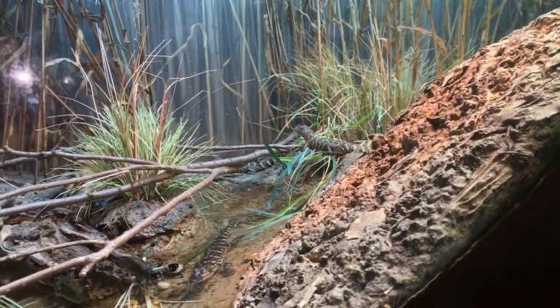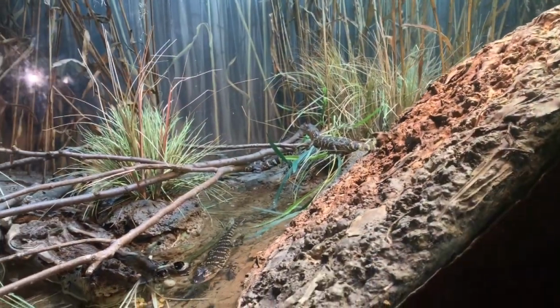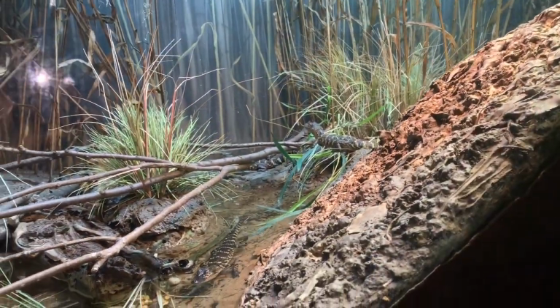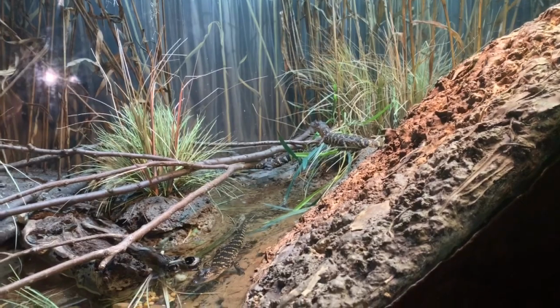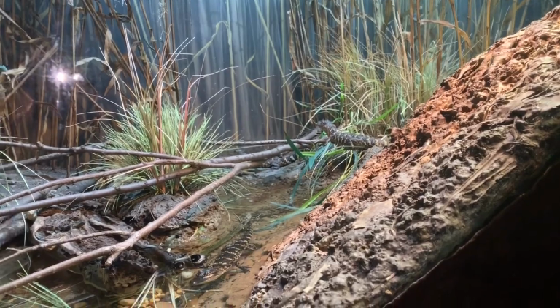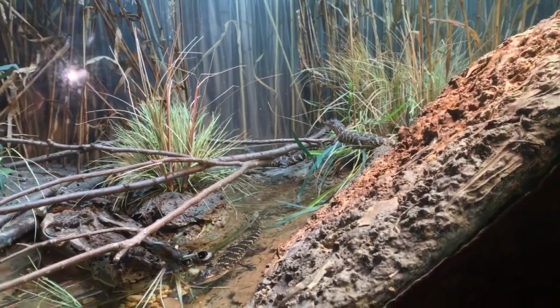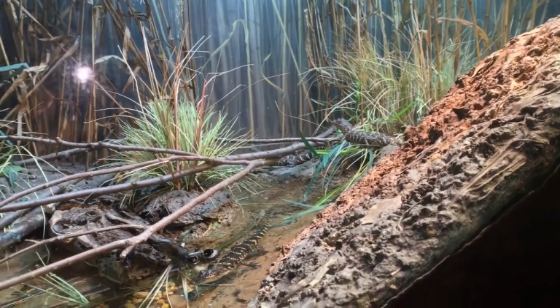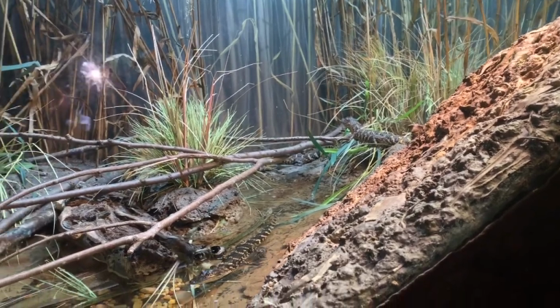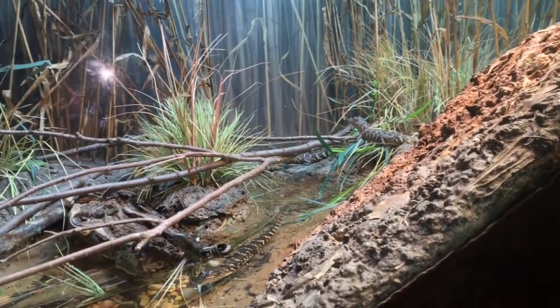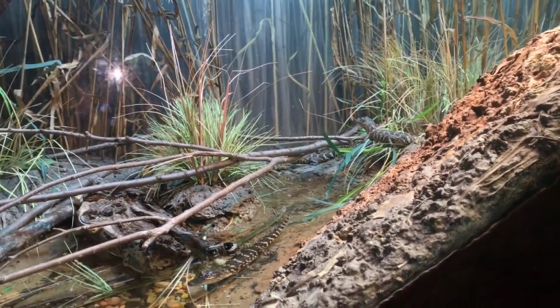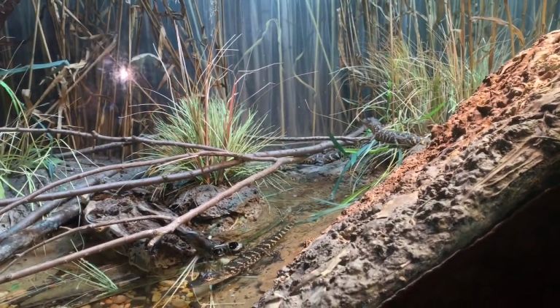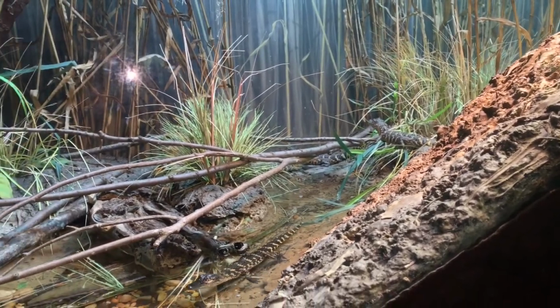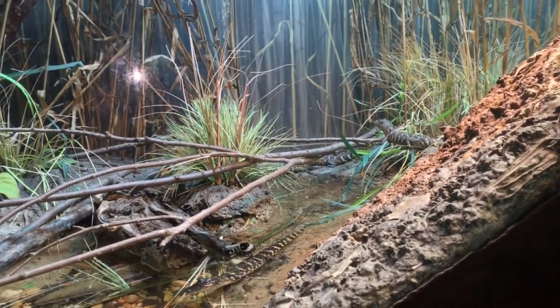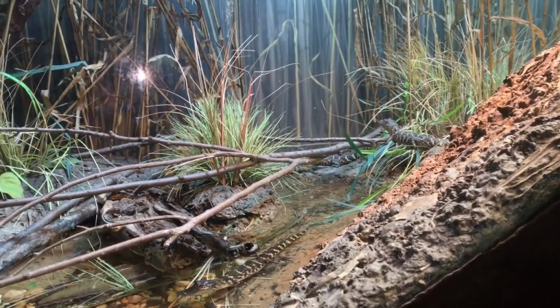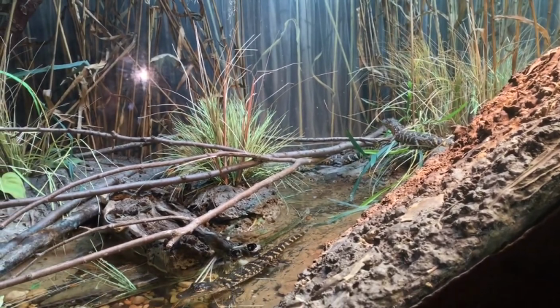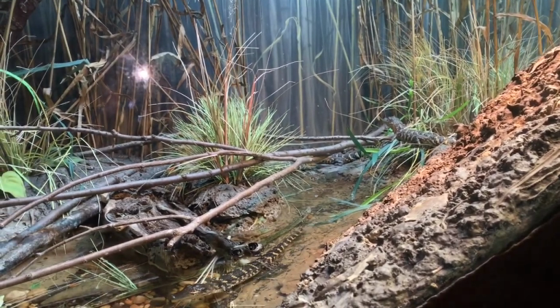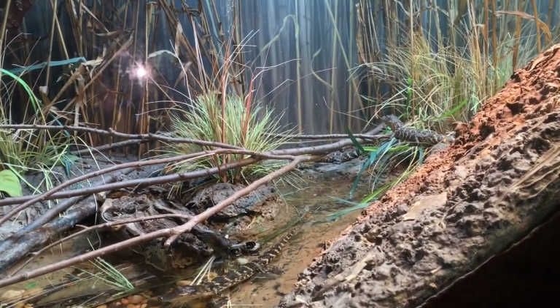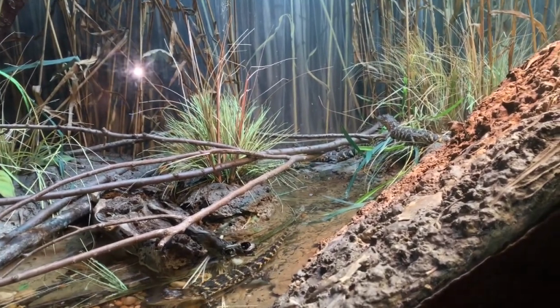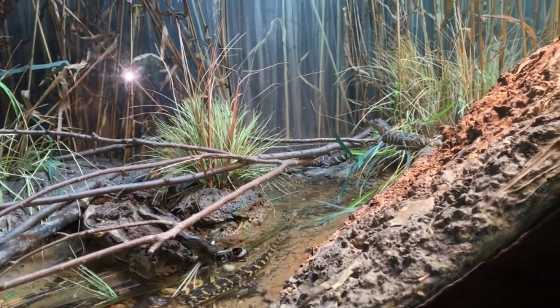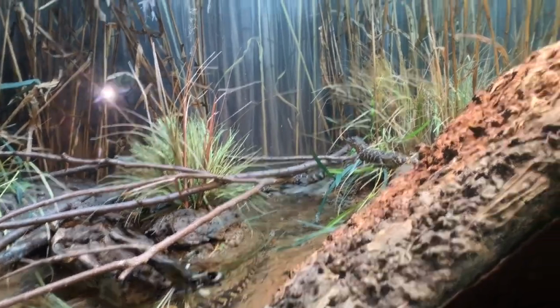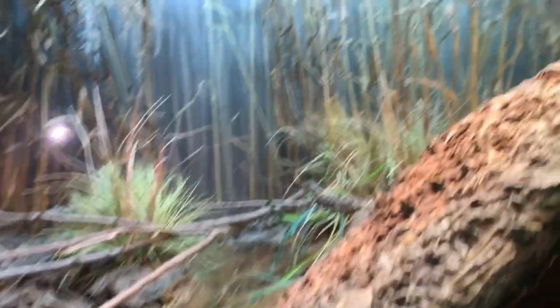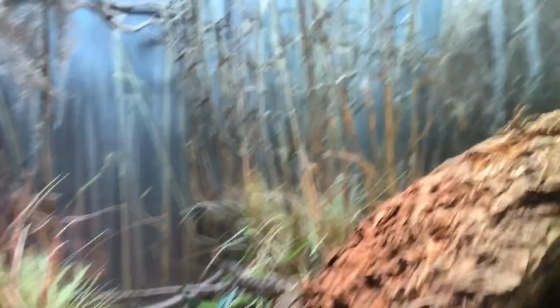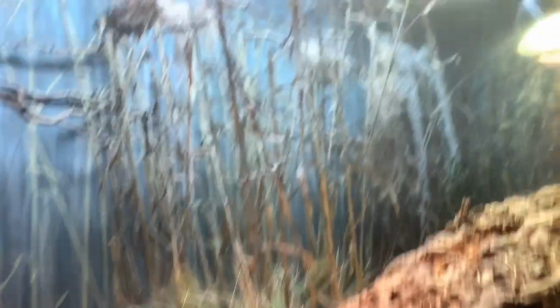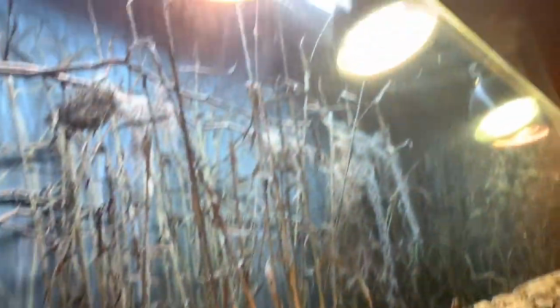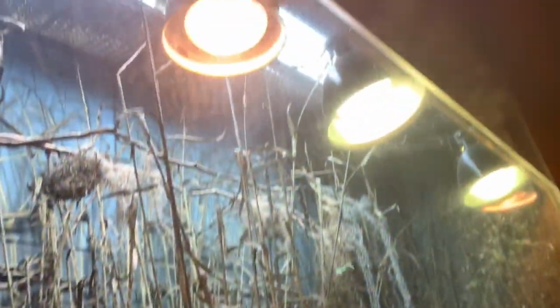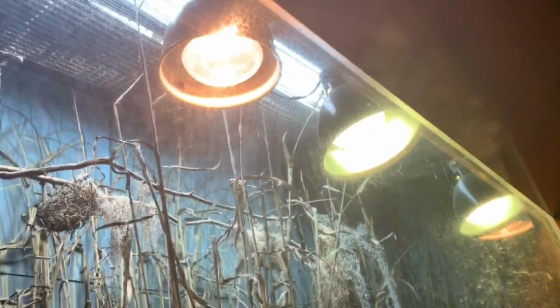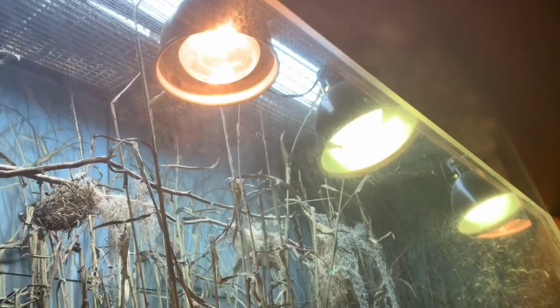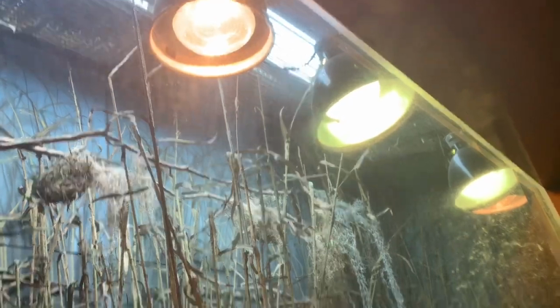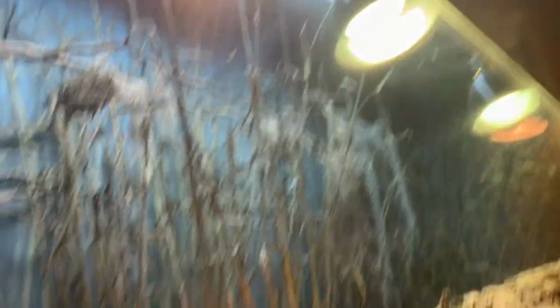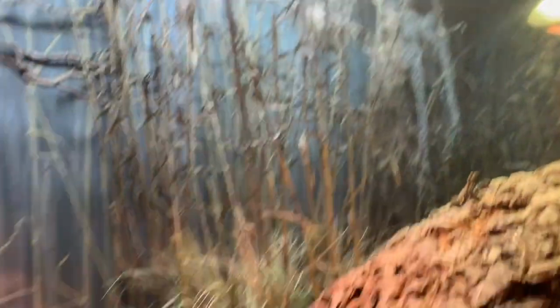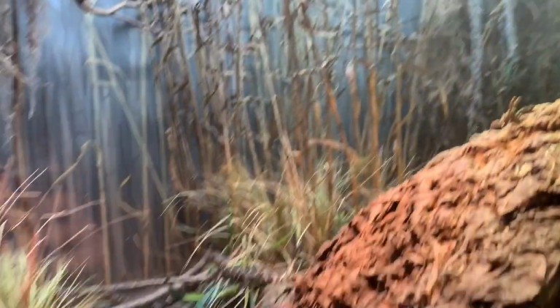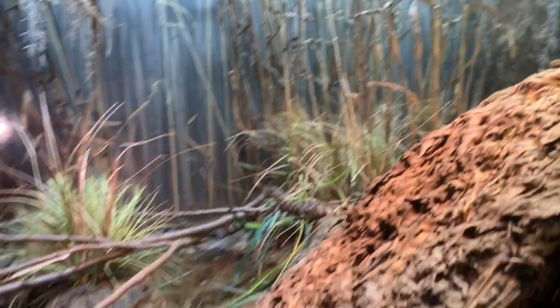Here is an enclosure for baby American alligators. It looks pretty nice and they can also bask with the UVB and heat light.